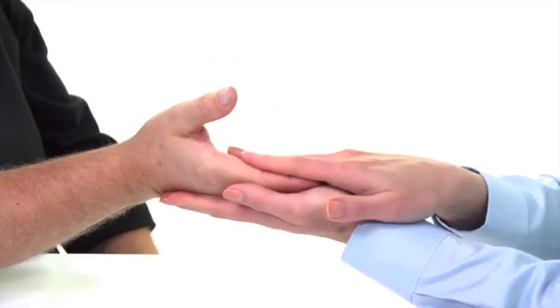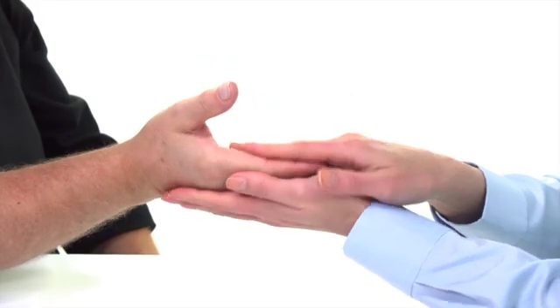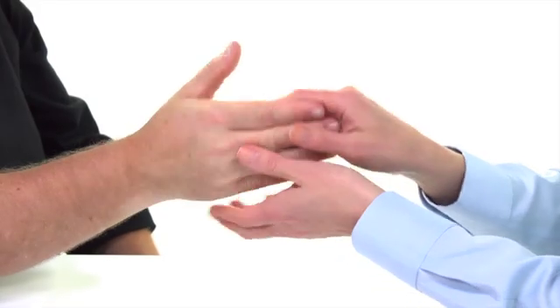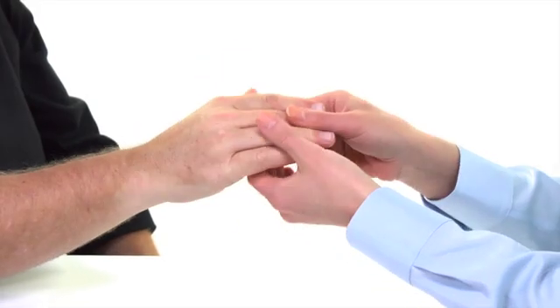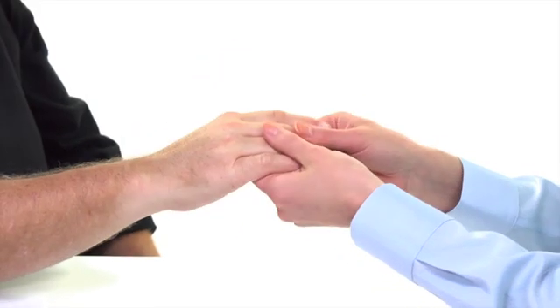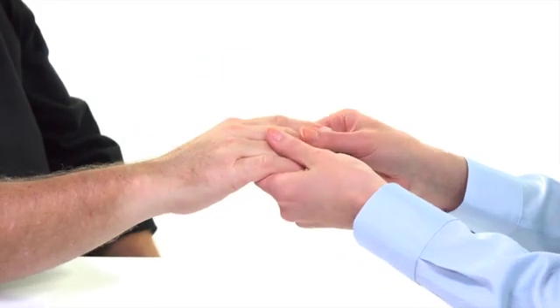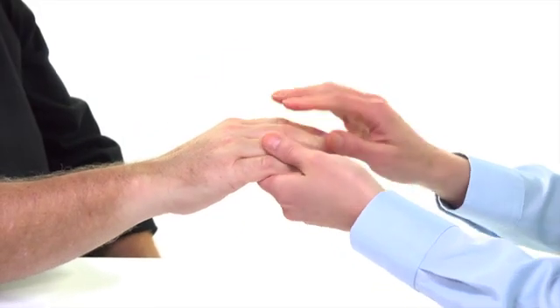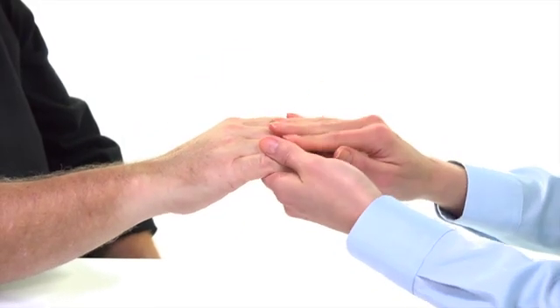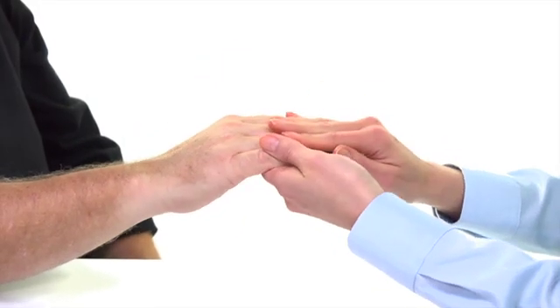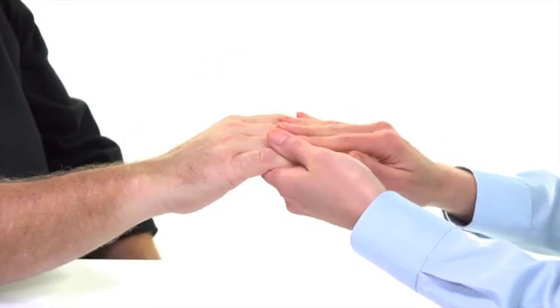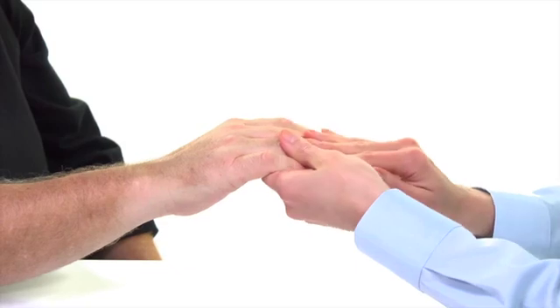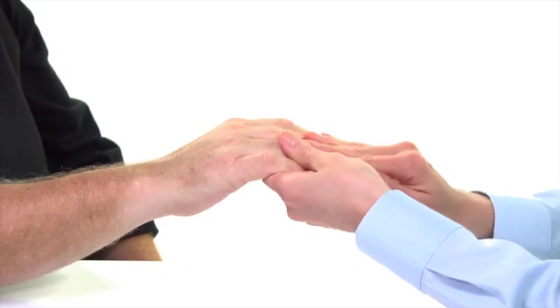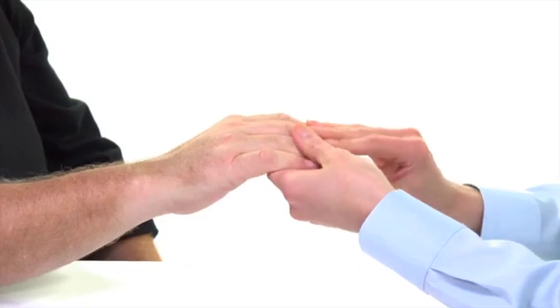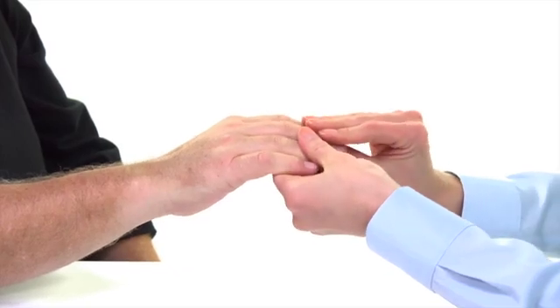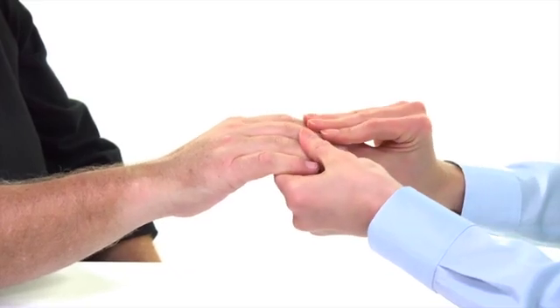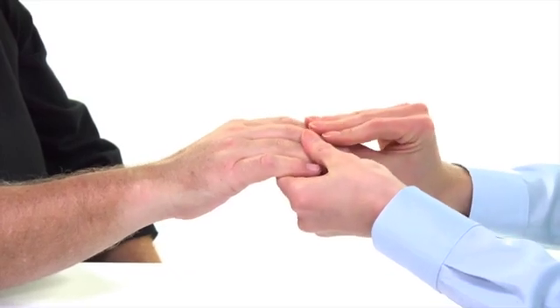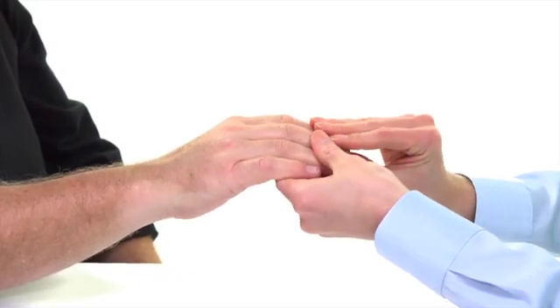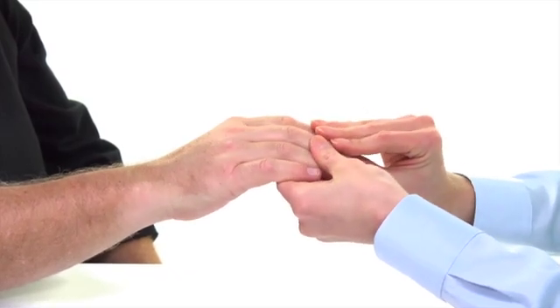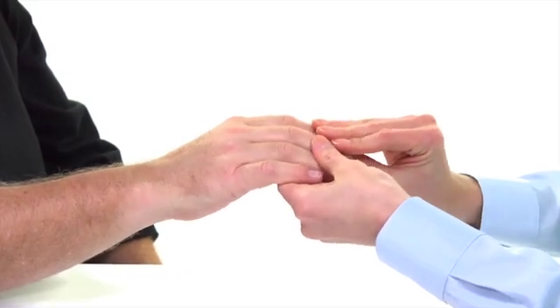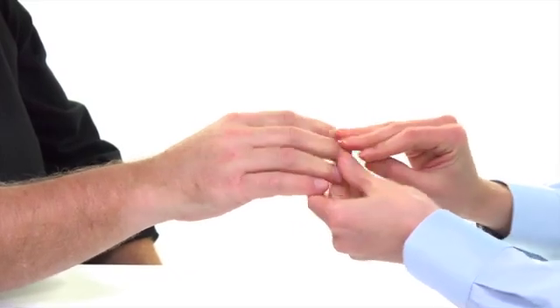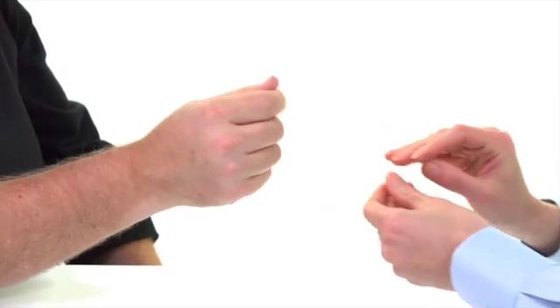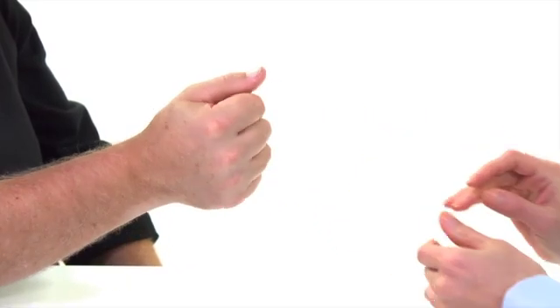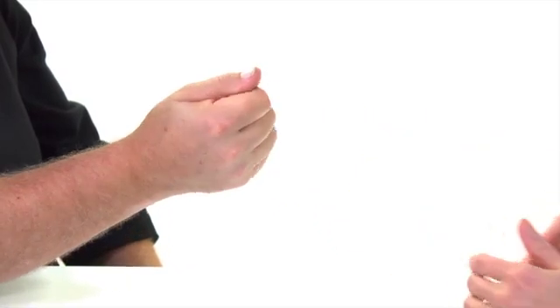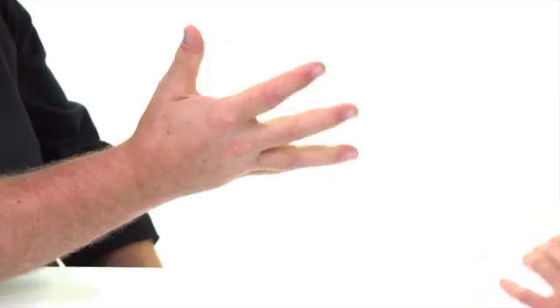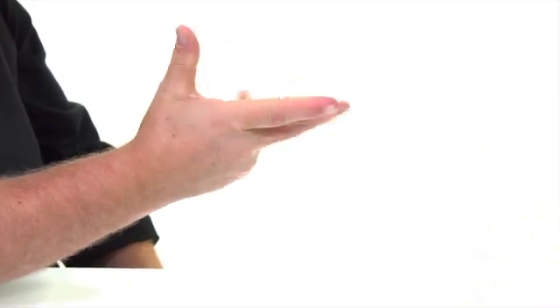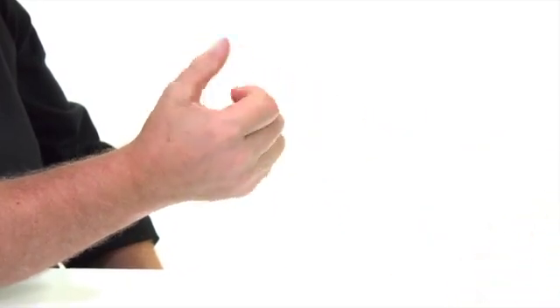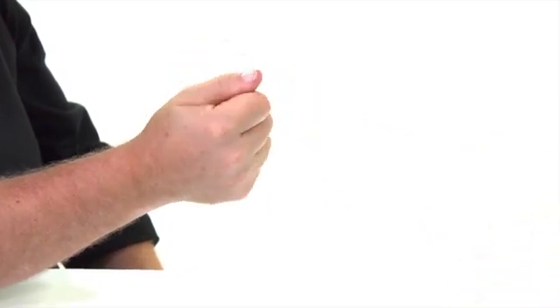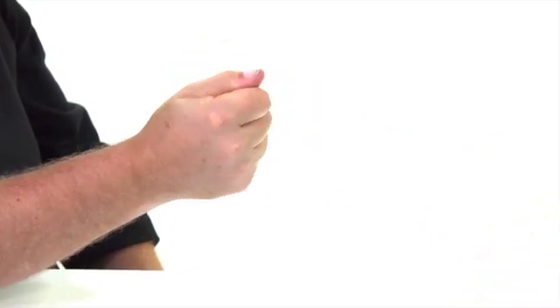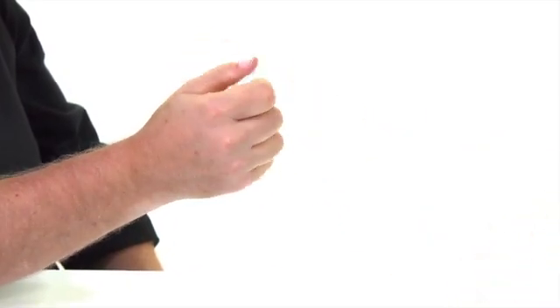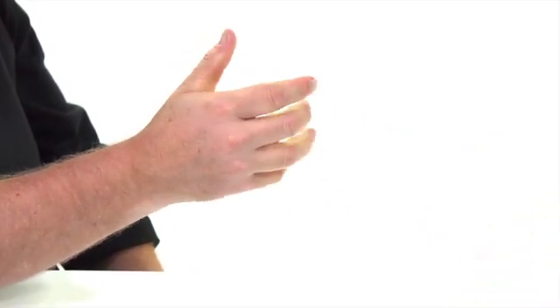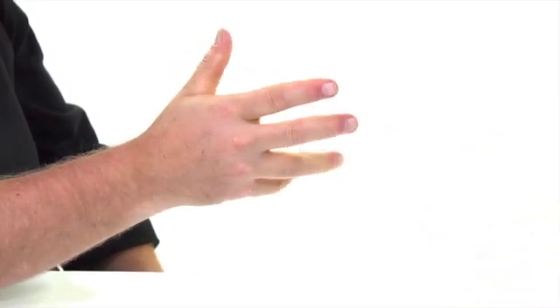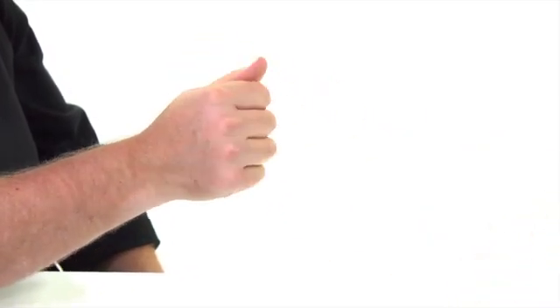If the hand has been grasping a rail or other object, or if it is cold, relax and warm the hand to restore stronger blood flow.